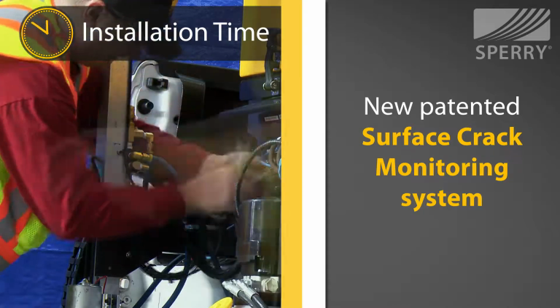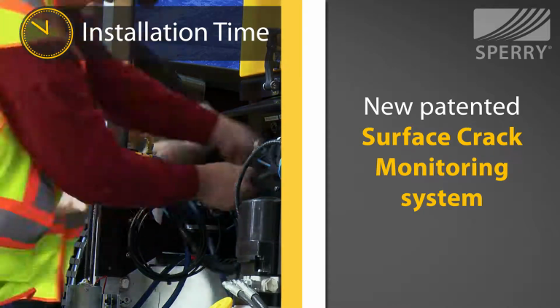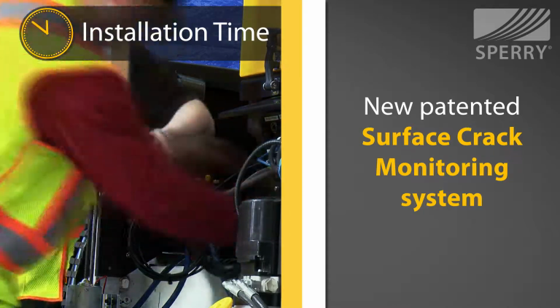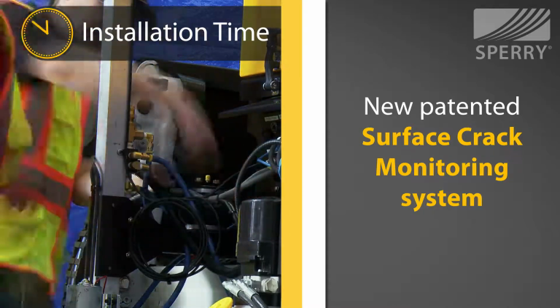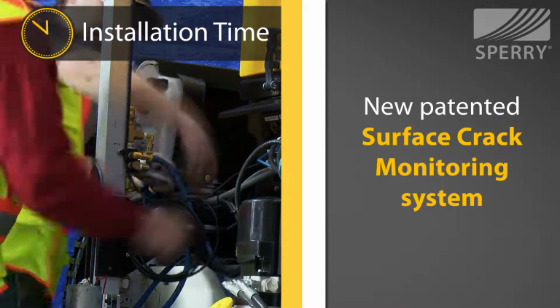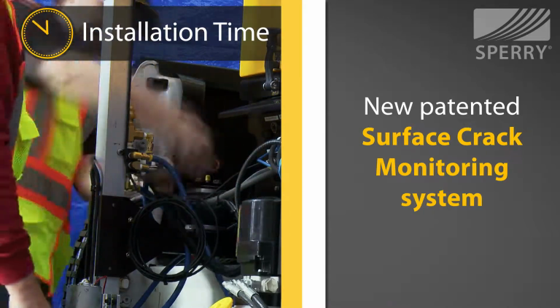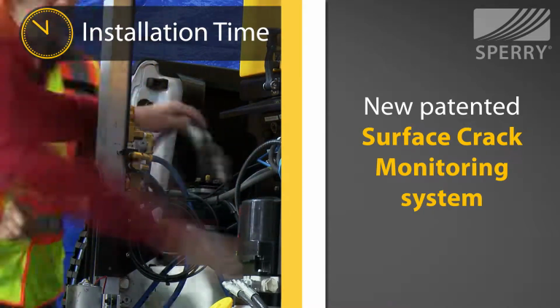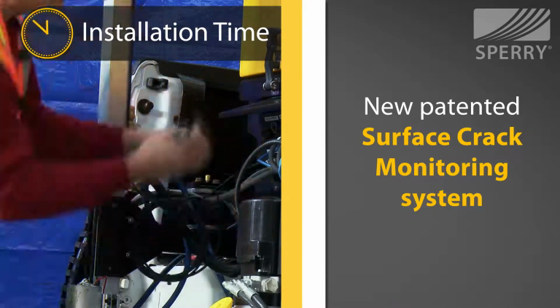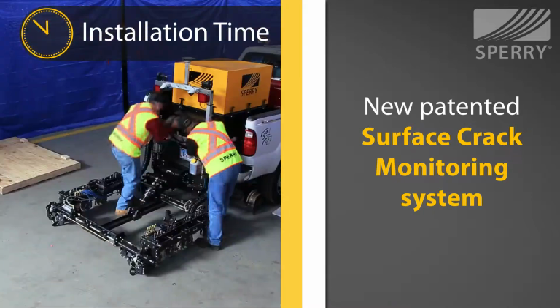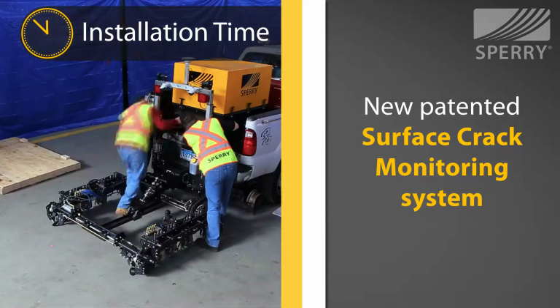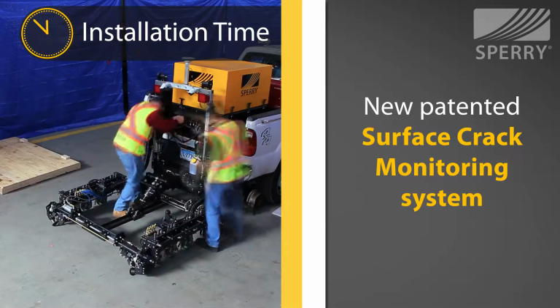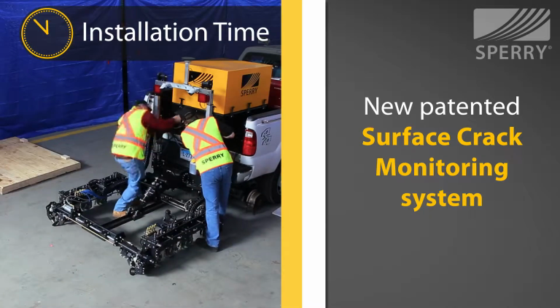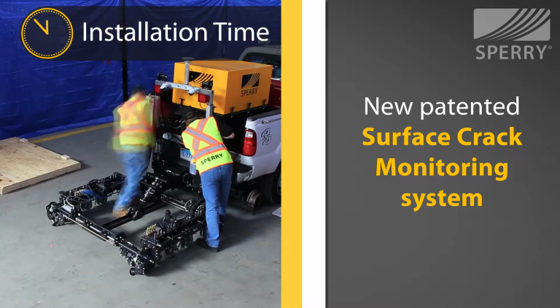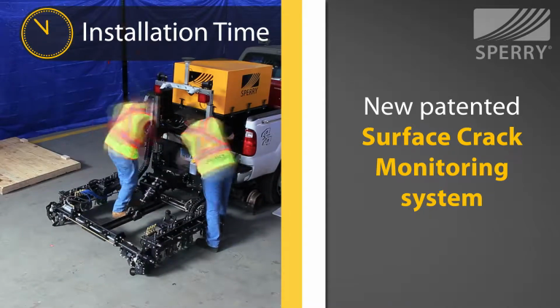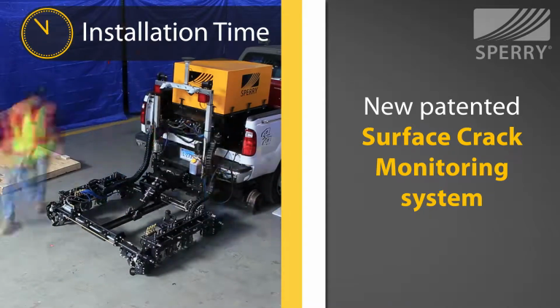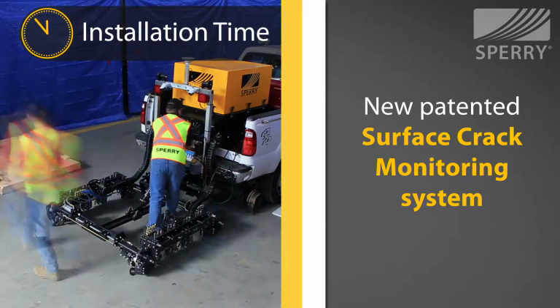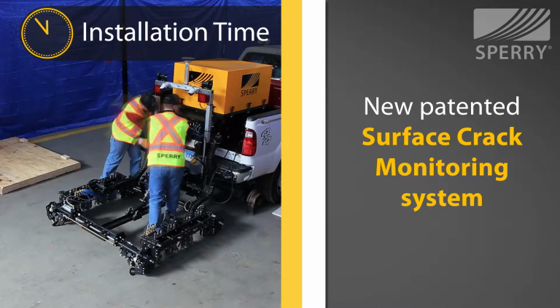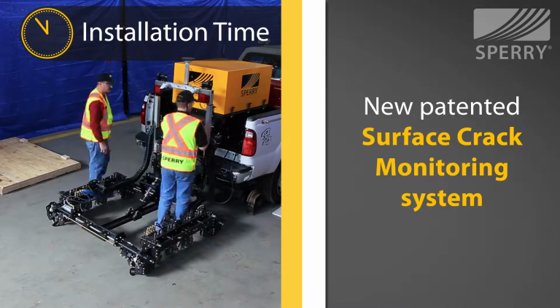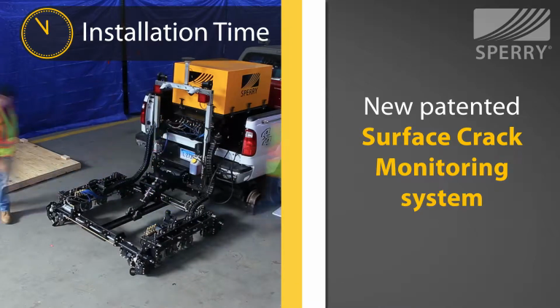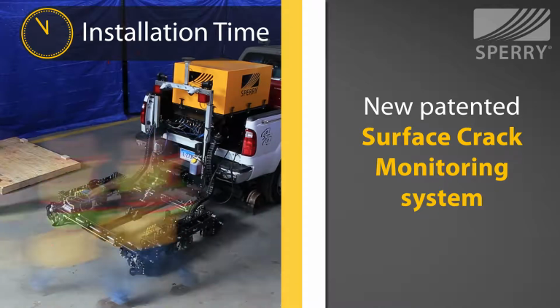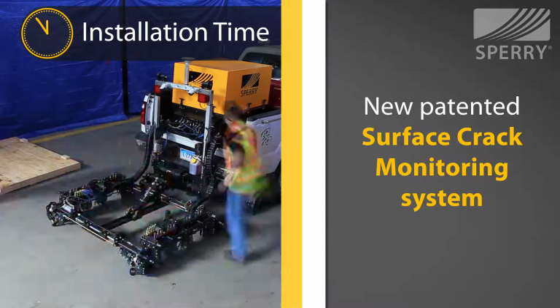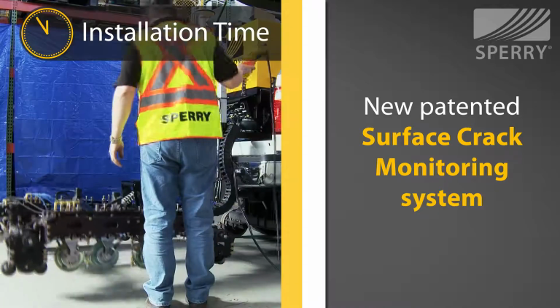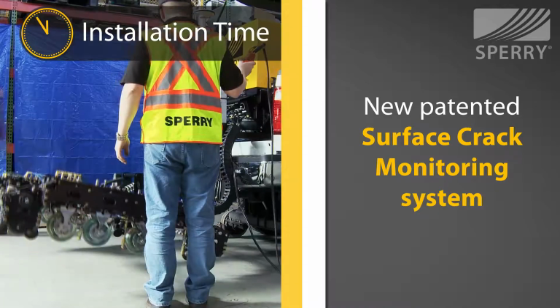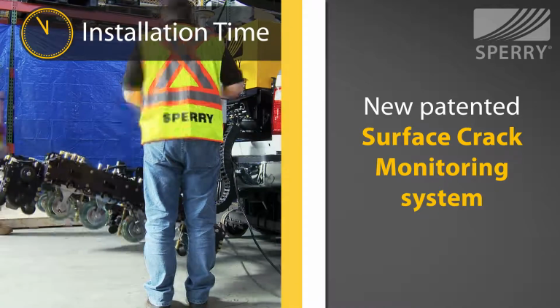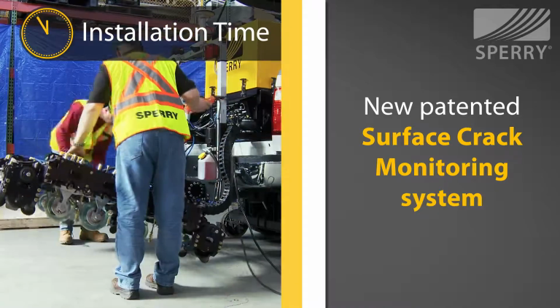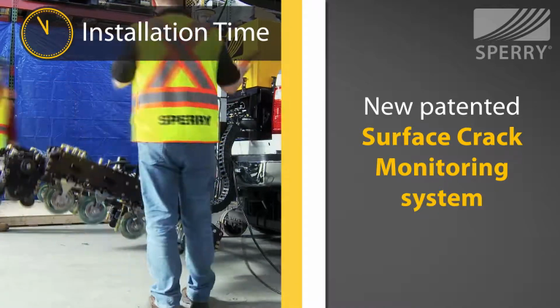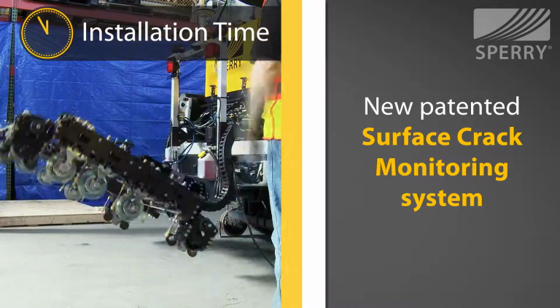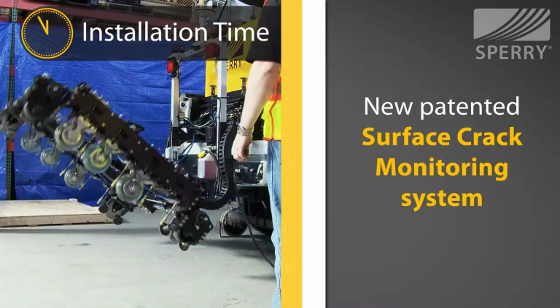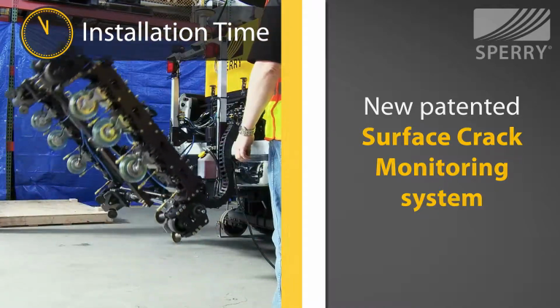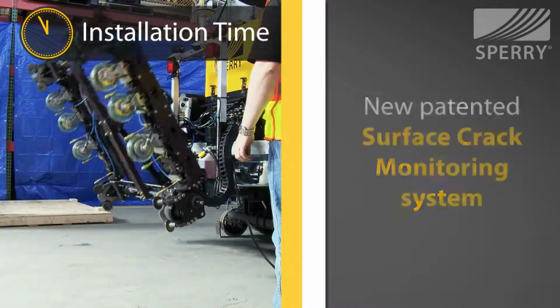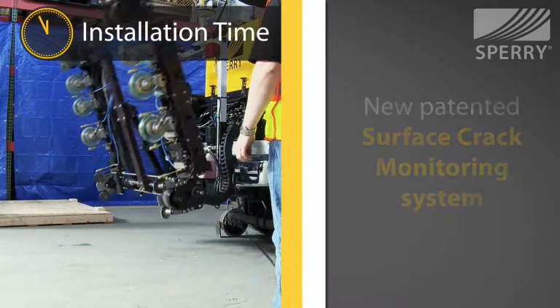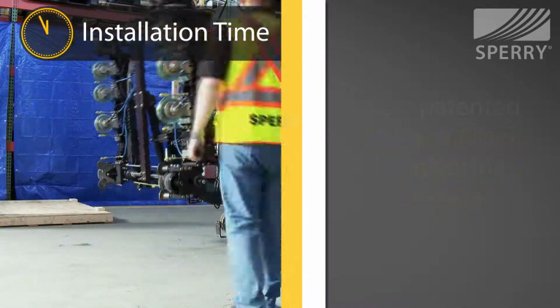And it is the first Sperry carriage capable of testing without operator locking.